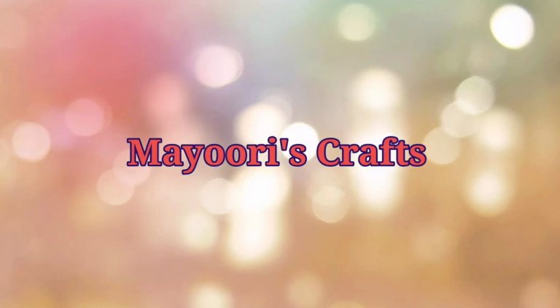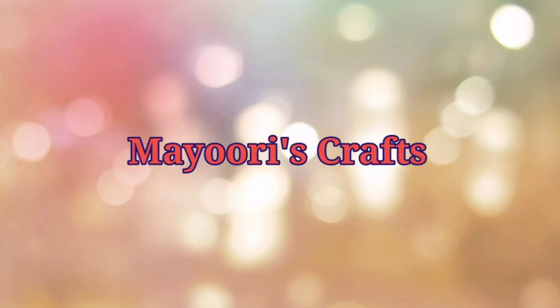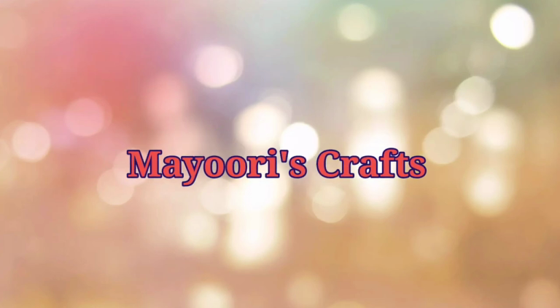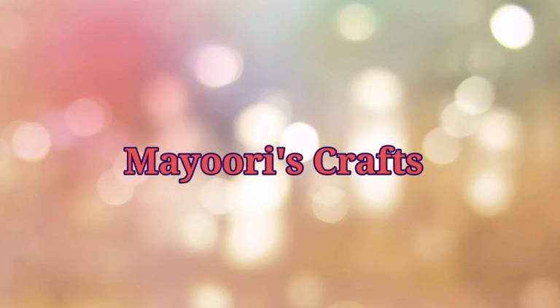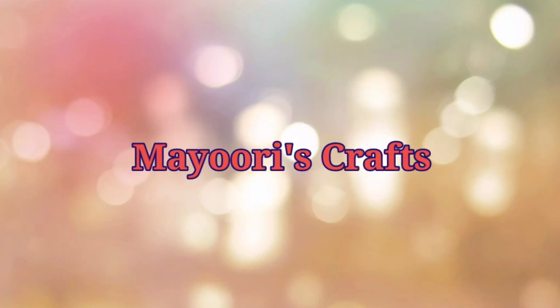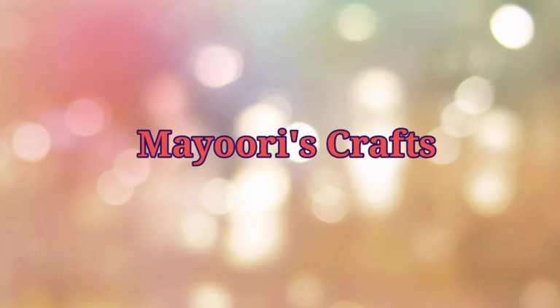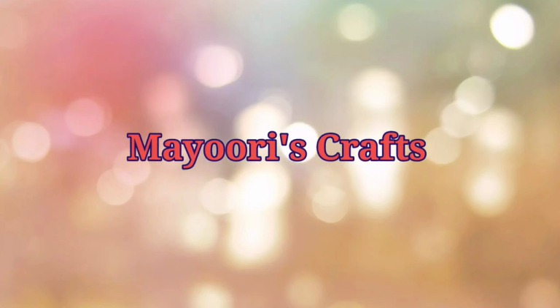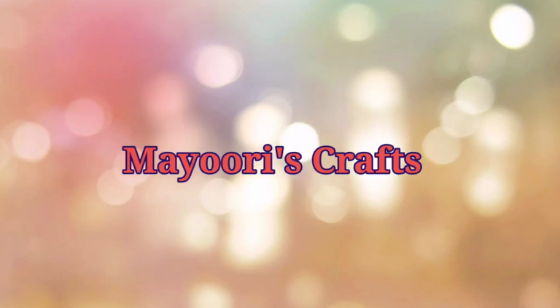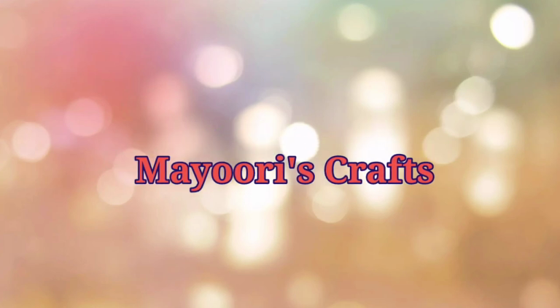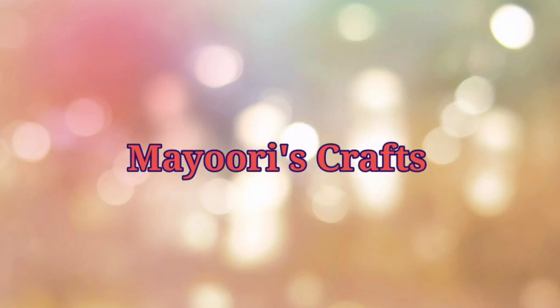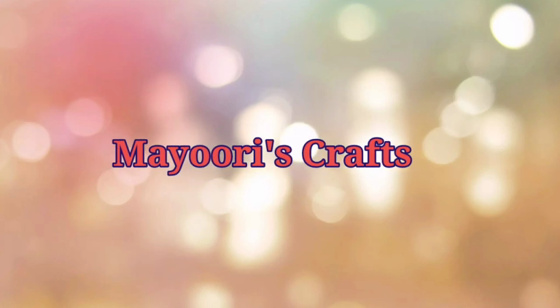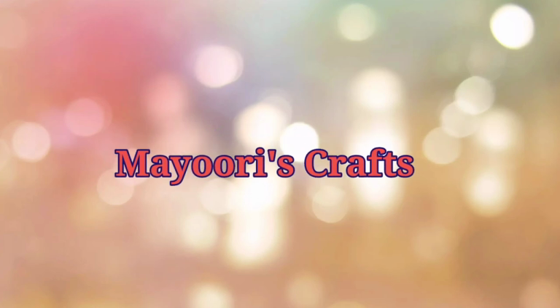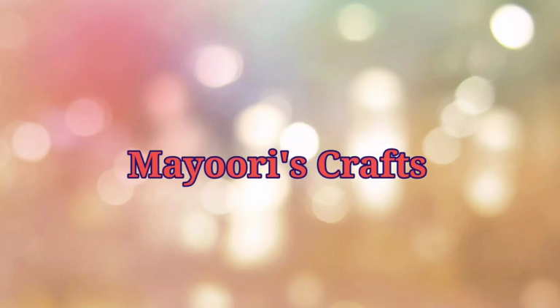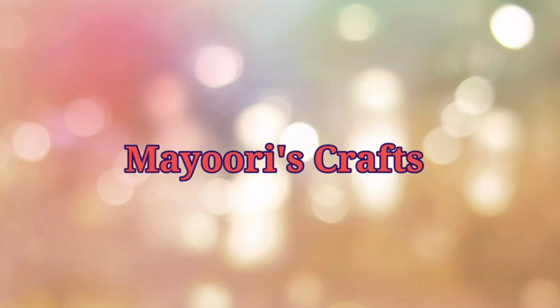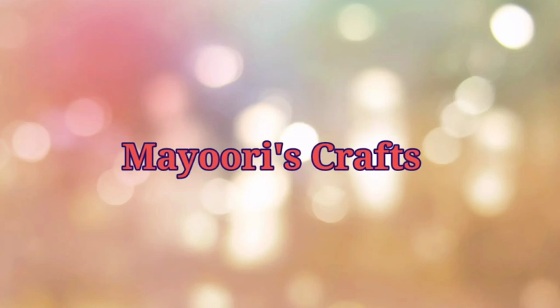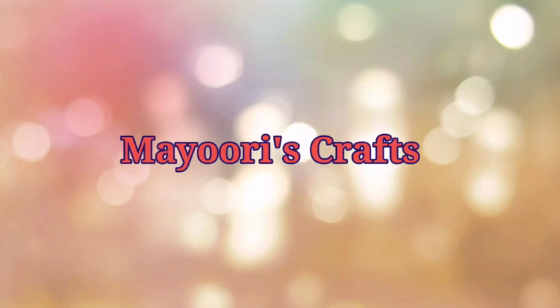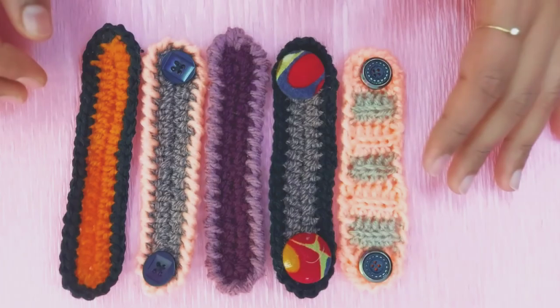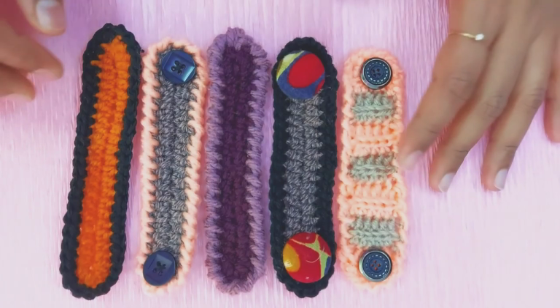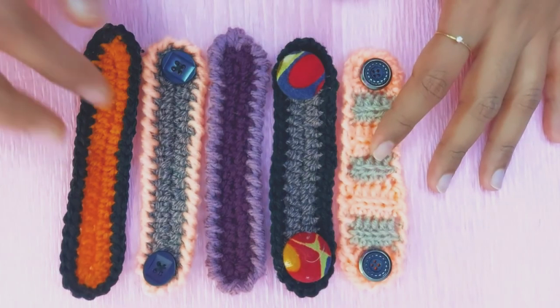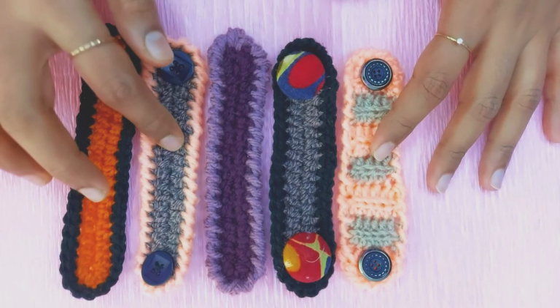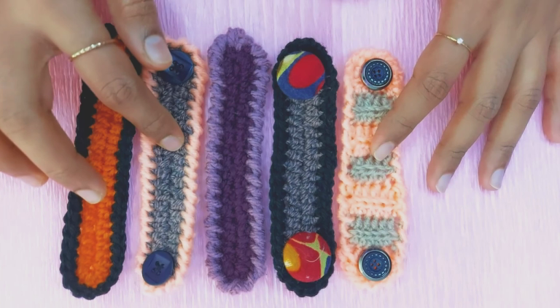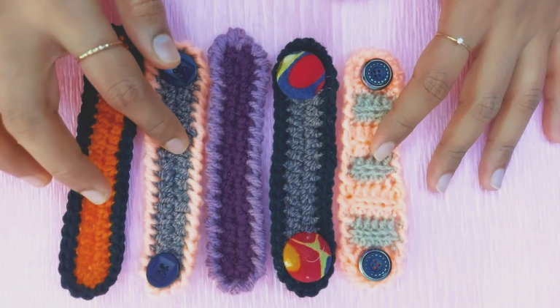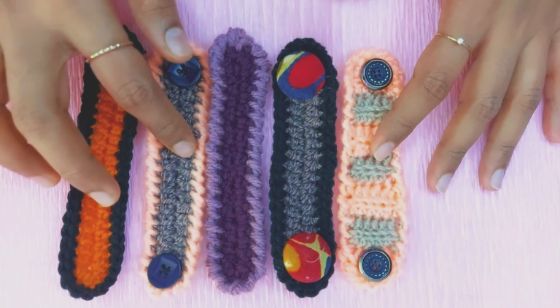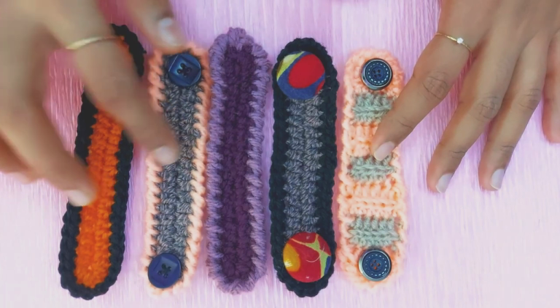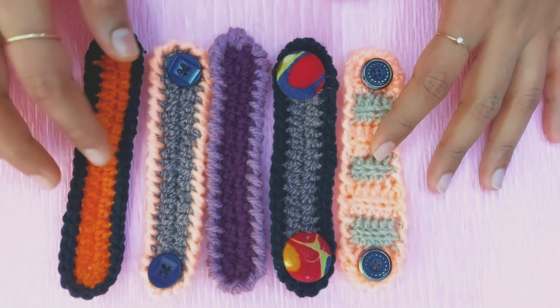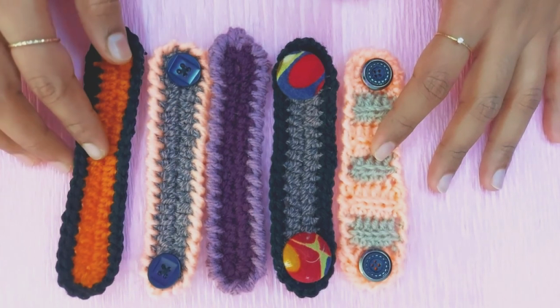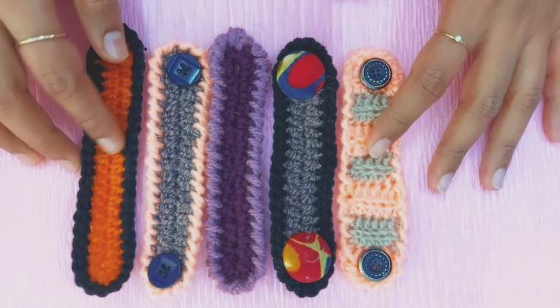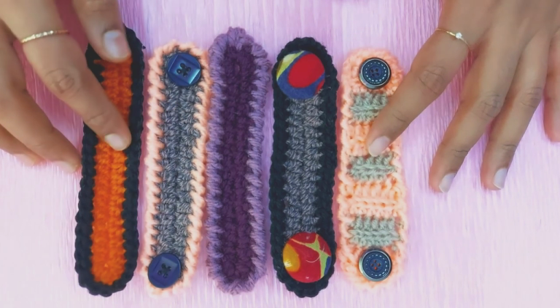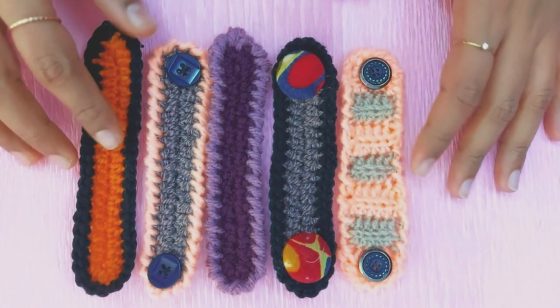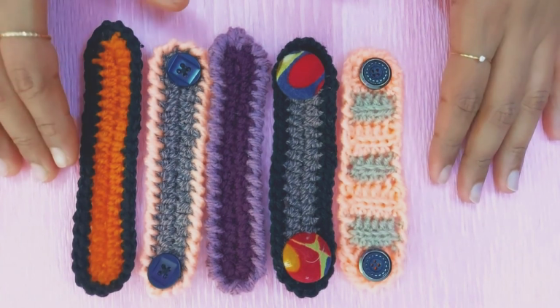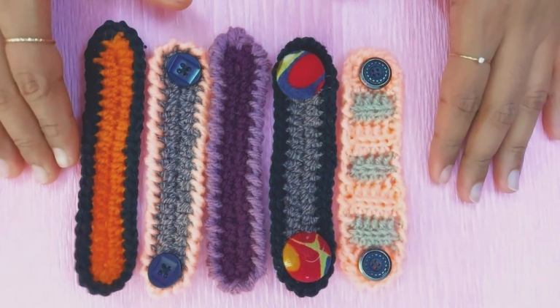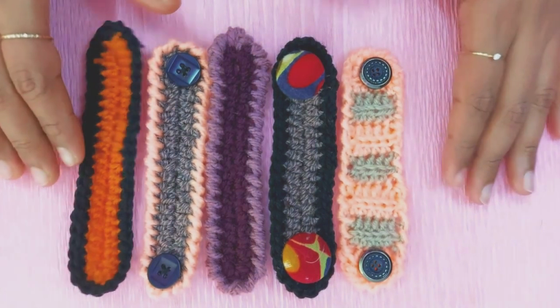Hi friends, welcome back to my URIES CRAFT. Now I'm going to make a mask. How do I make the mask?